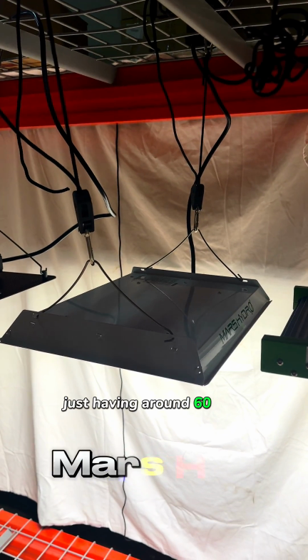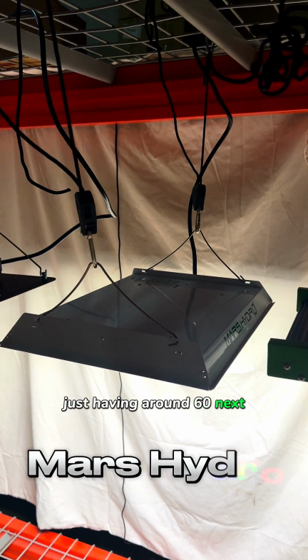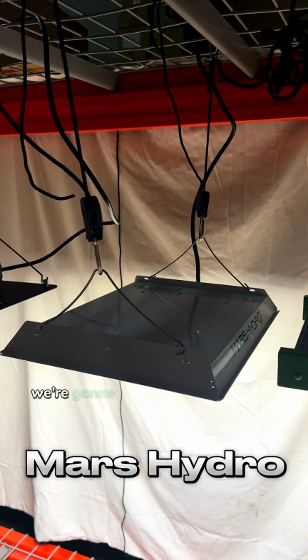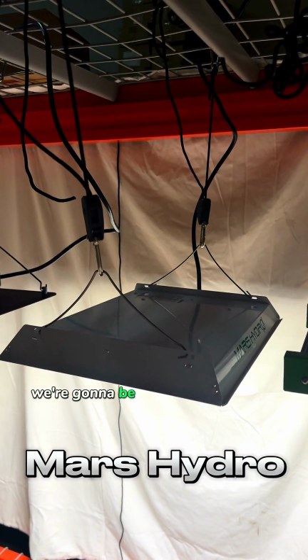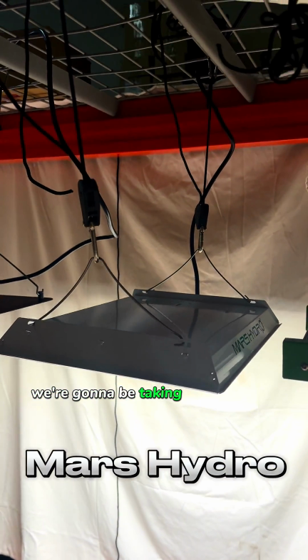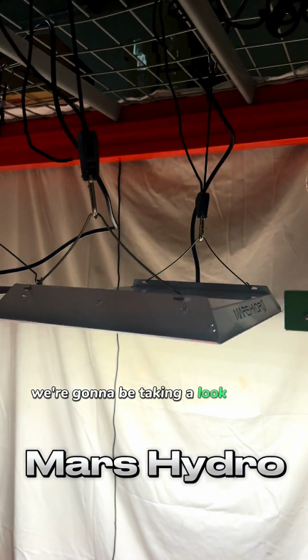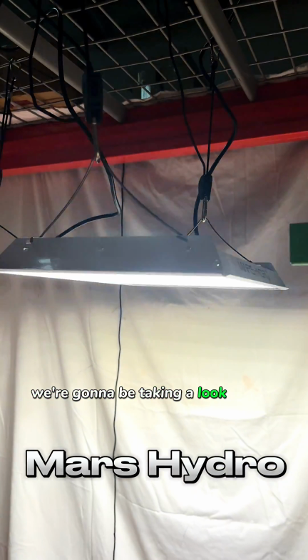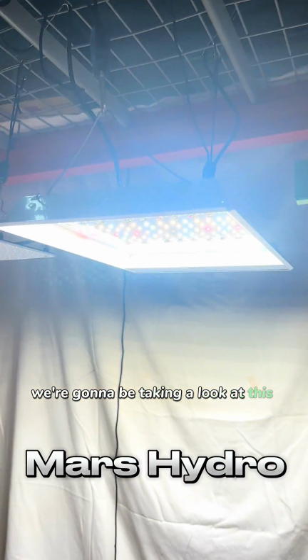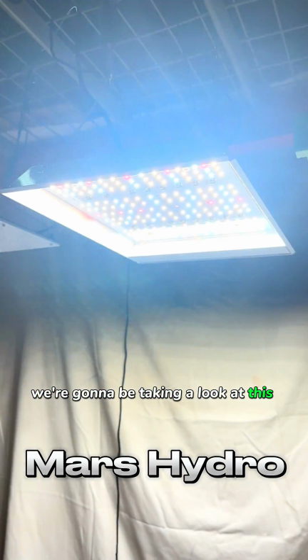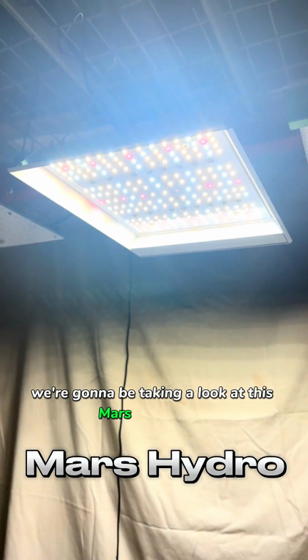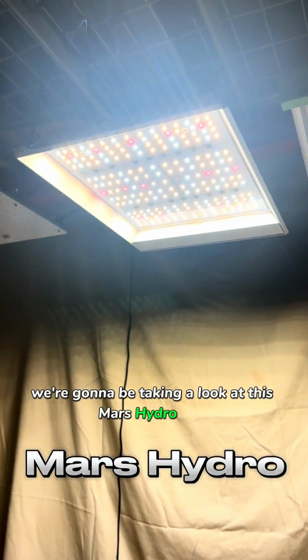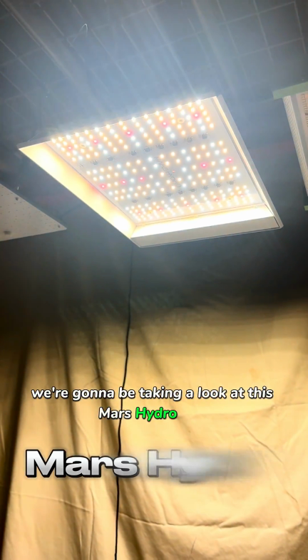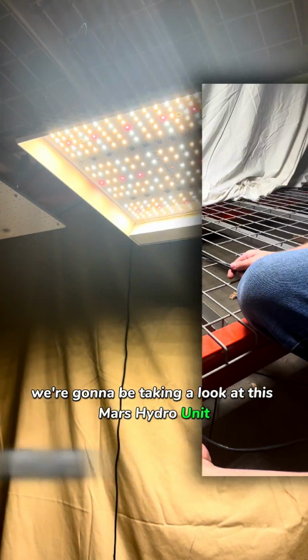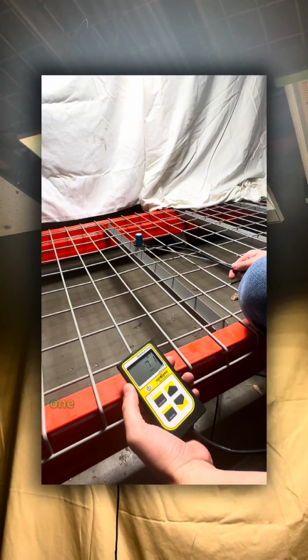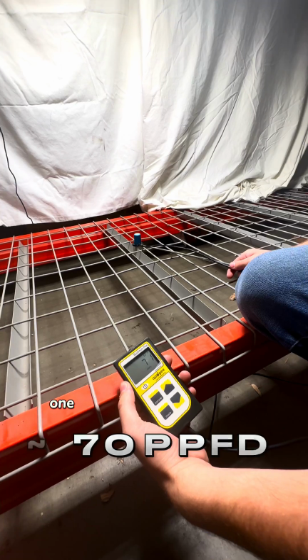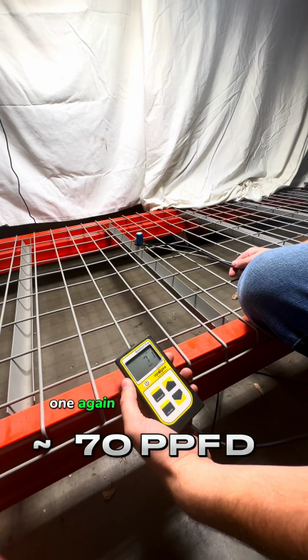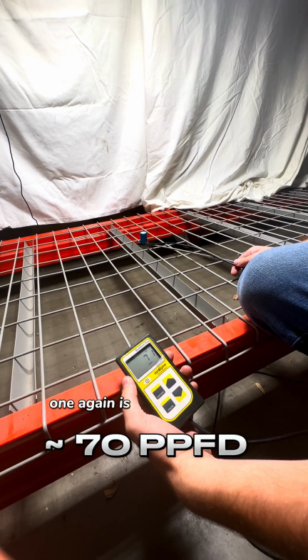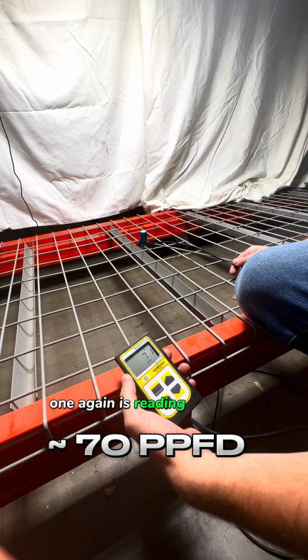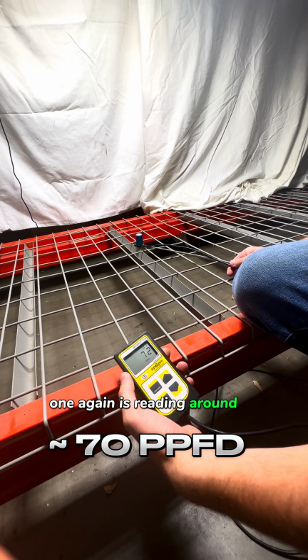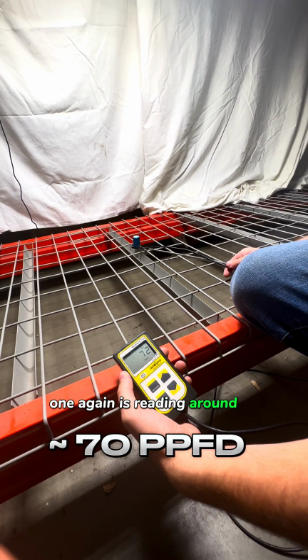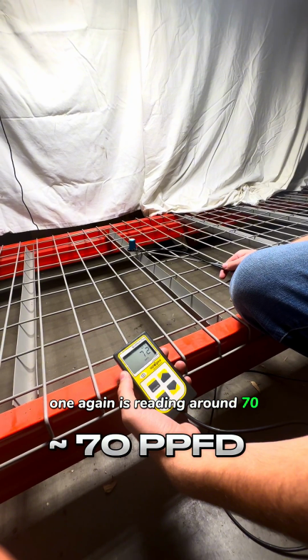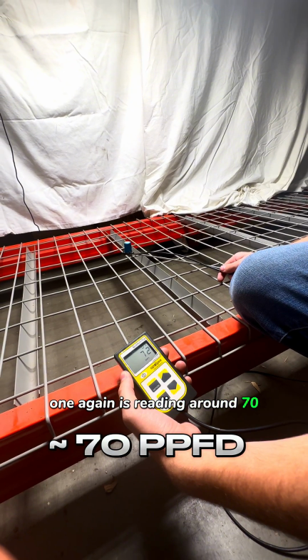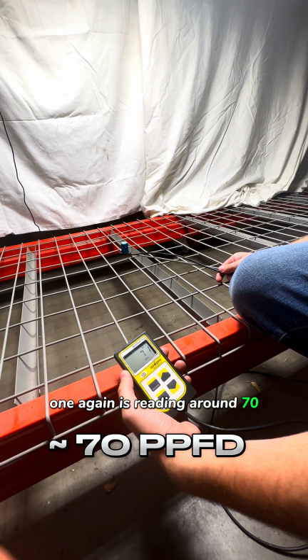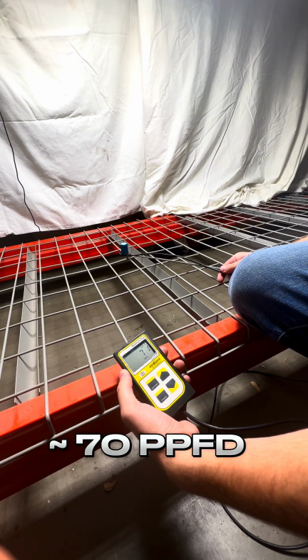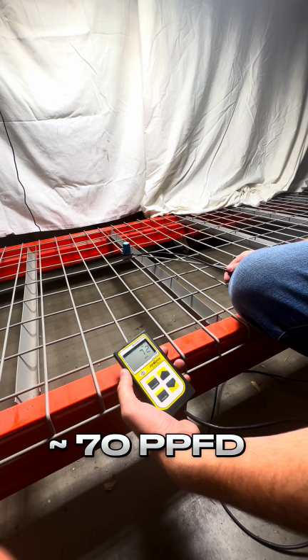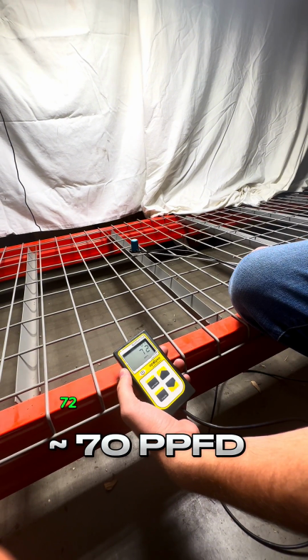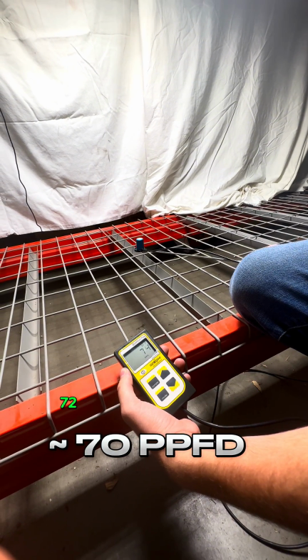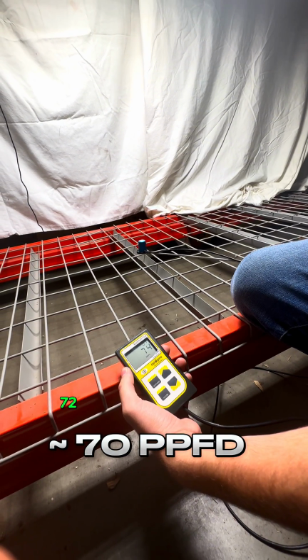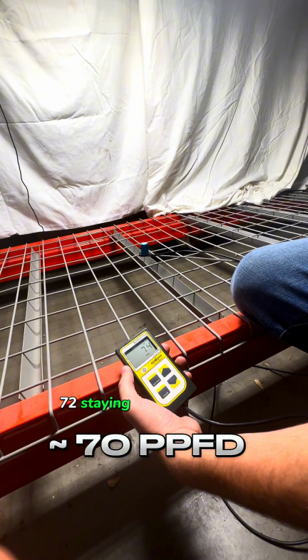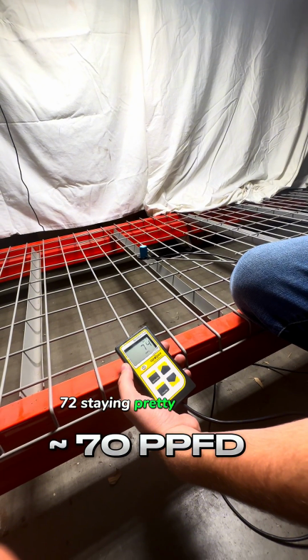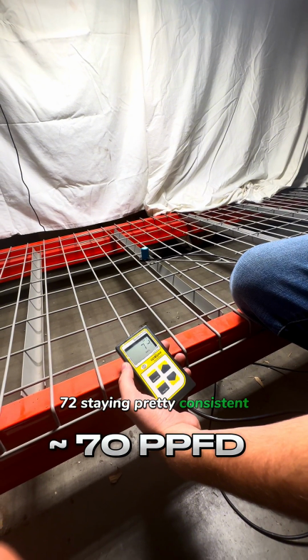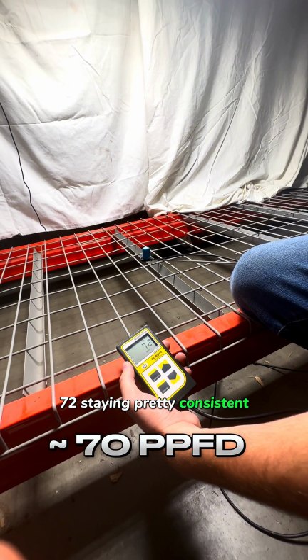Next, we're going to be taking a look at this Mars Hydro unit. This one is reading around 70, 72, staying pretty consistent.